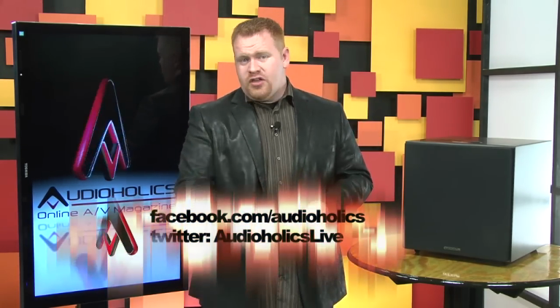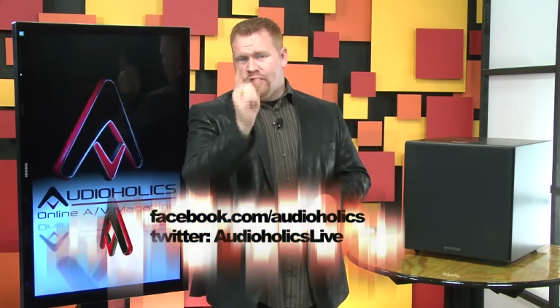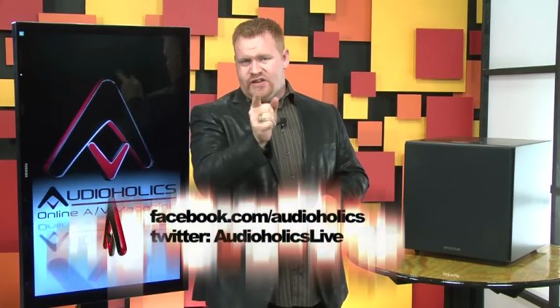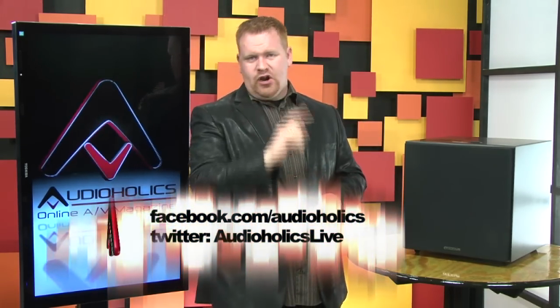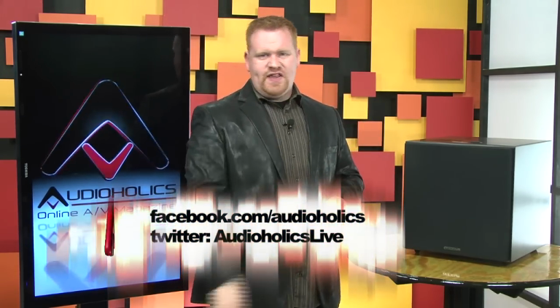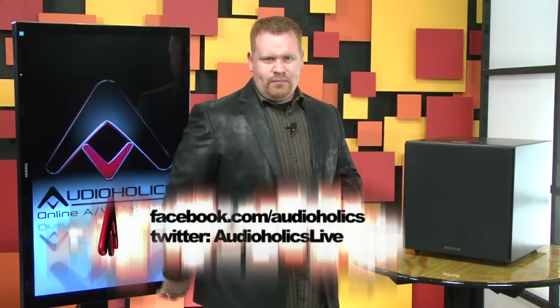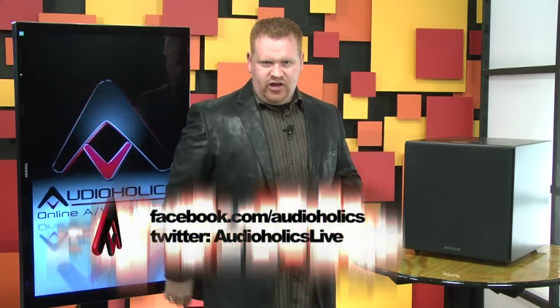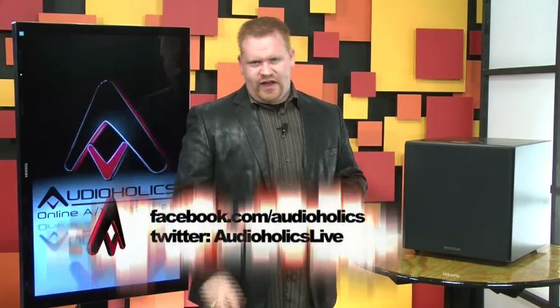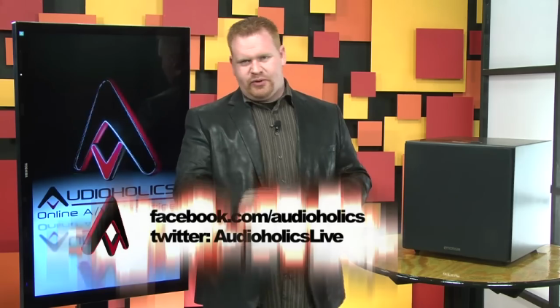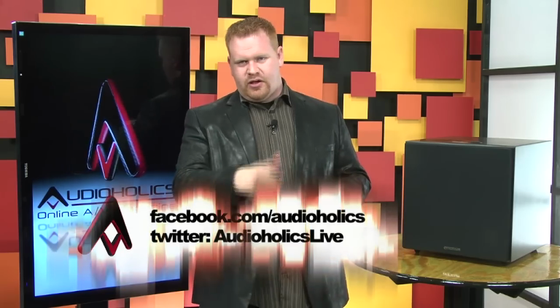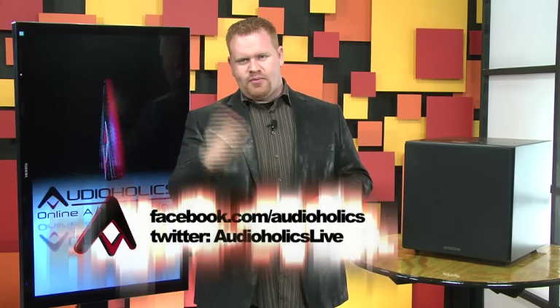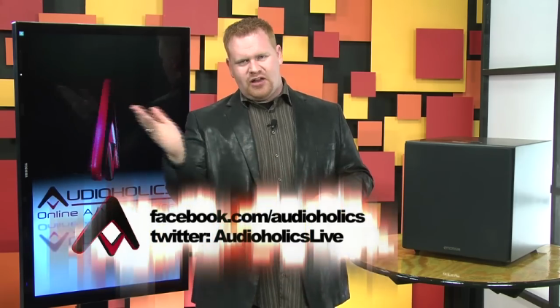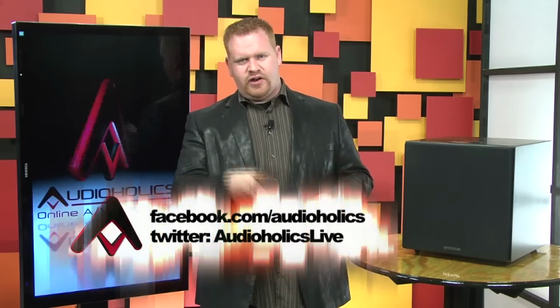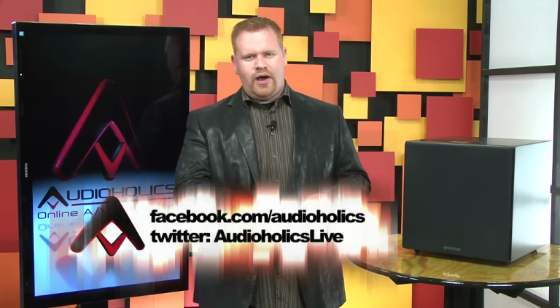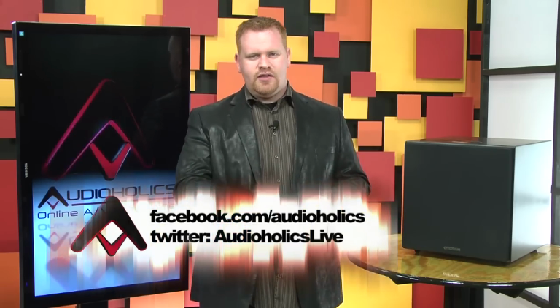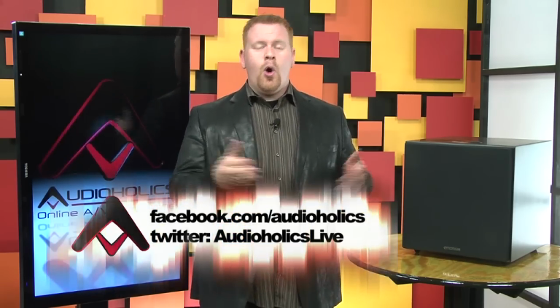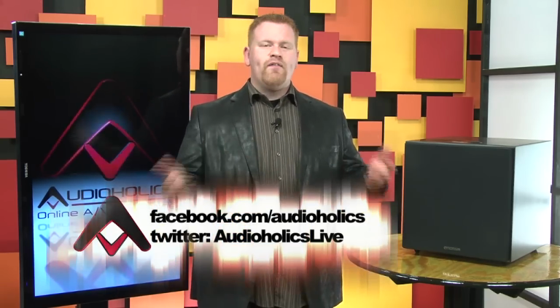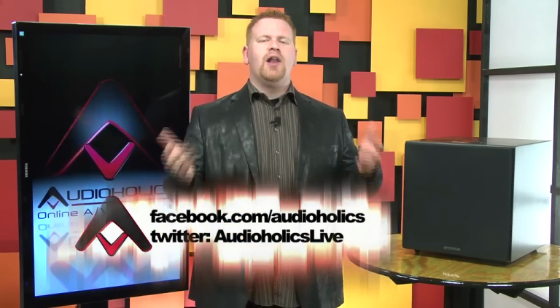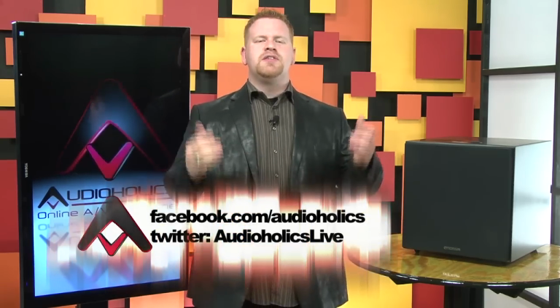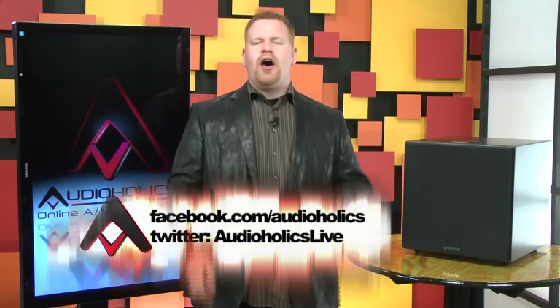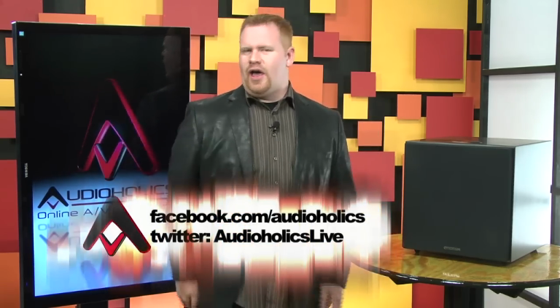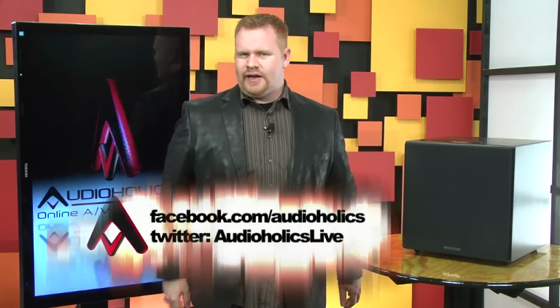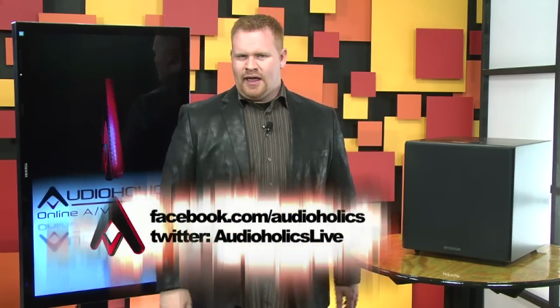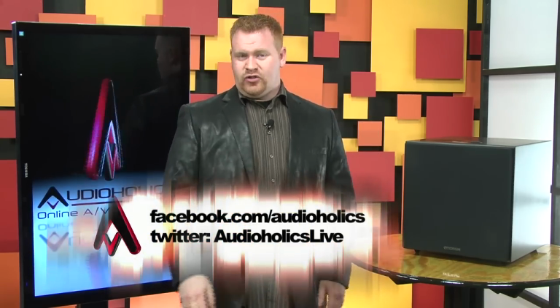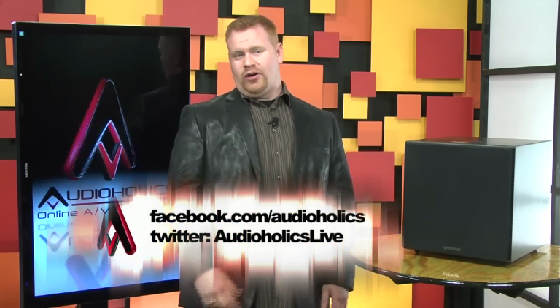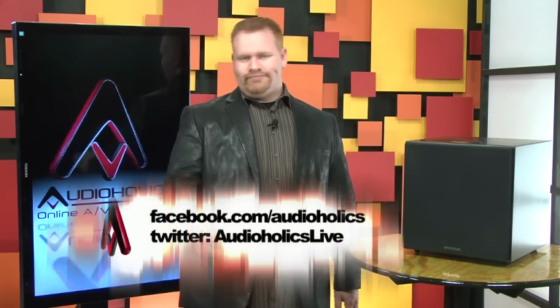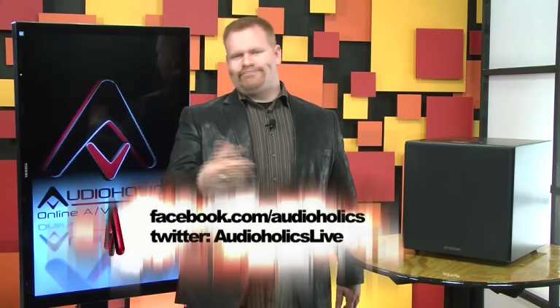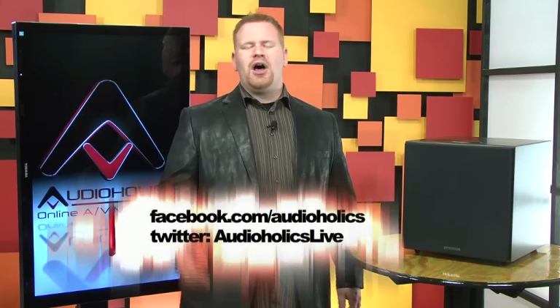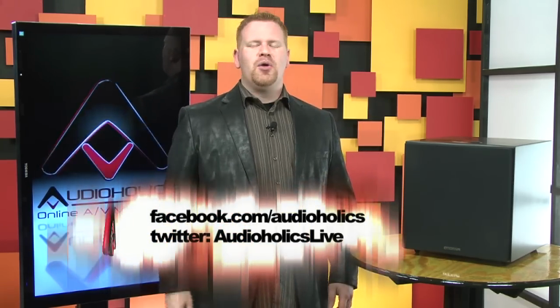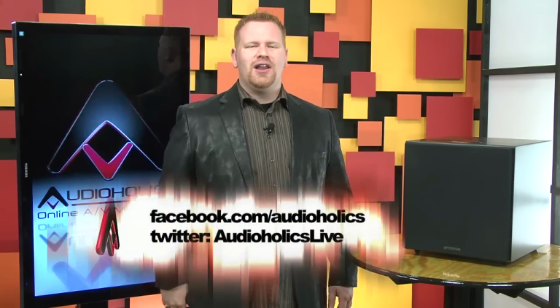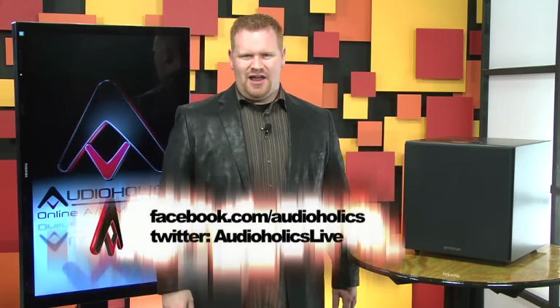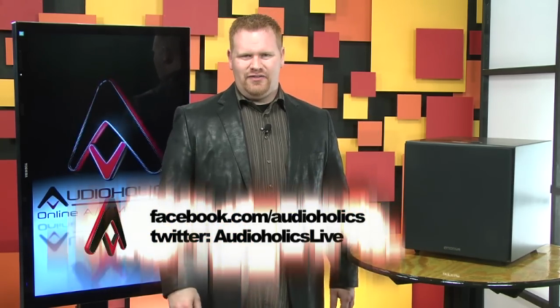Also, visit our Facebook page at facebook.com/audioholics, or follow us online at Twitter, Audioholics Live. We'll see you next time.